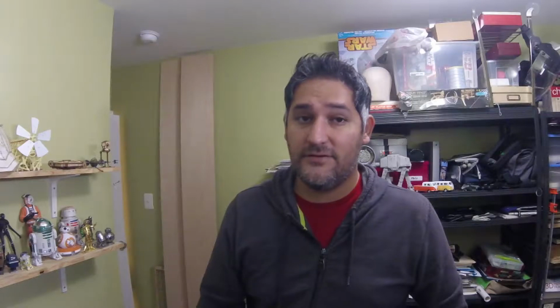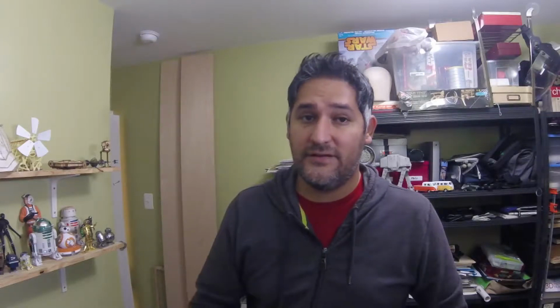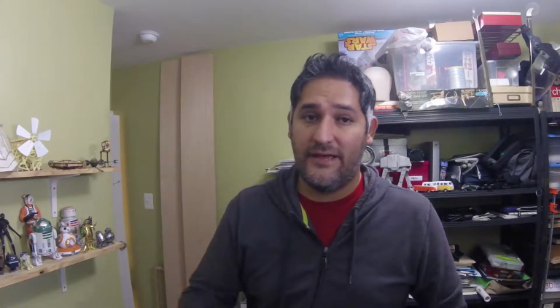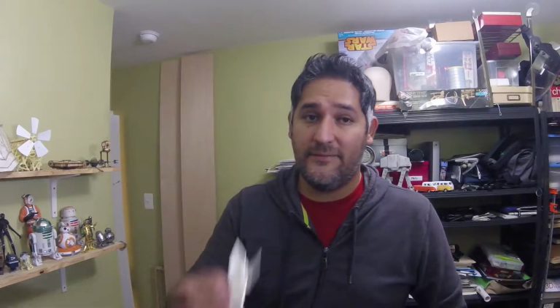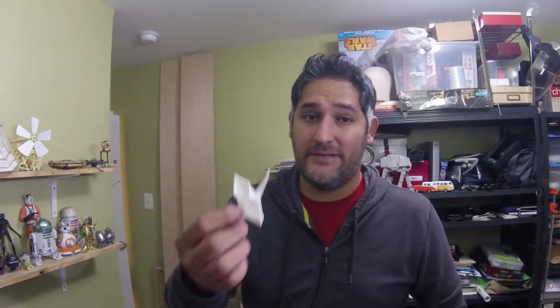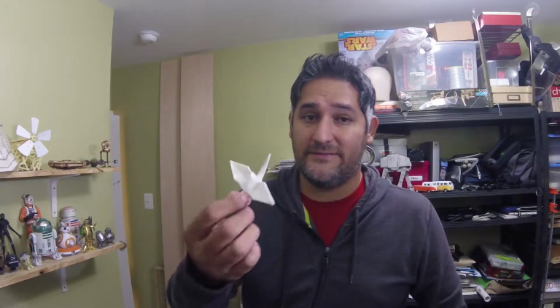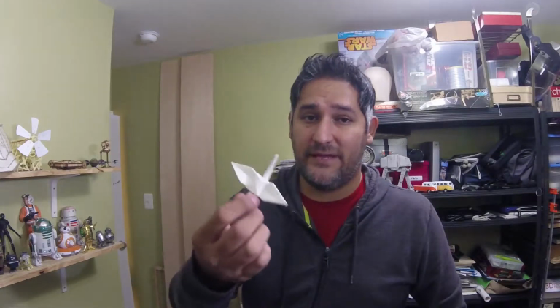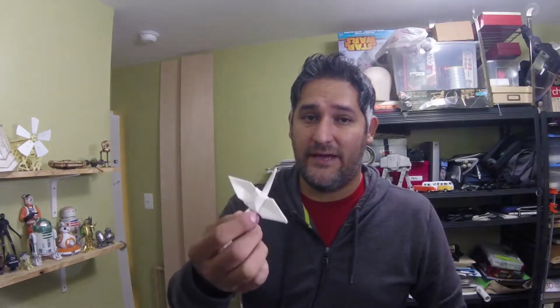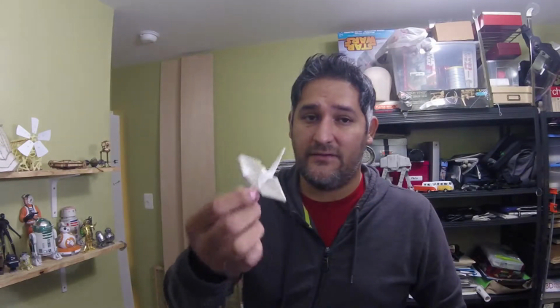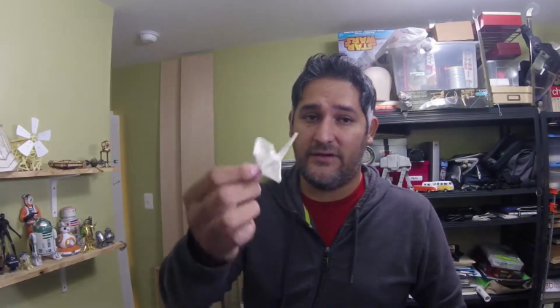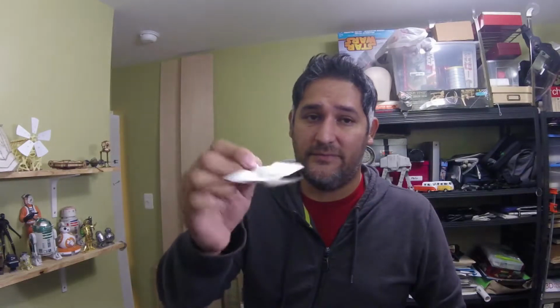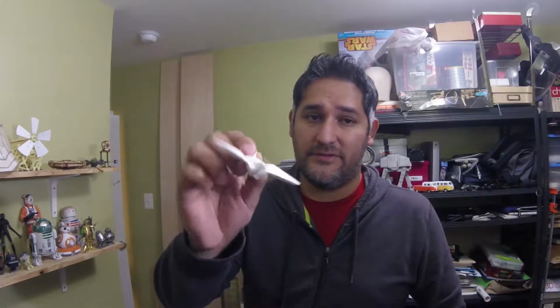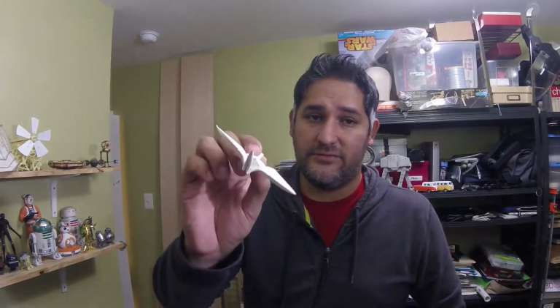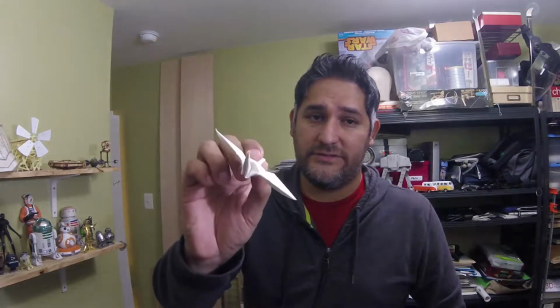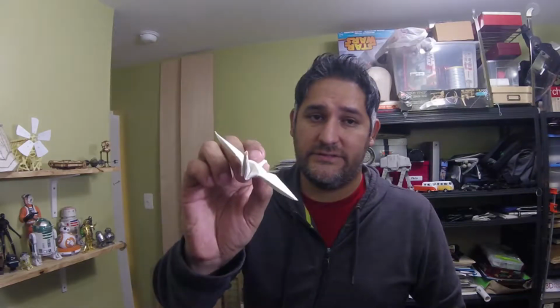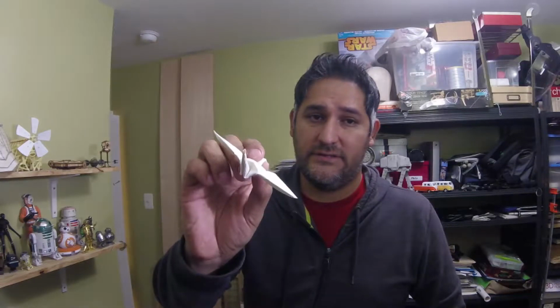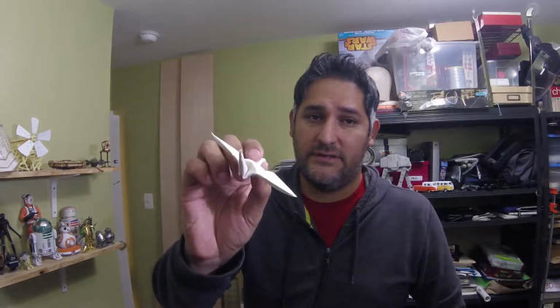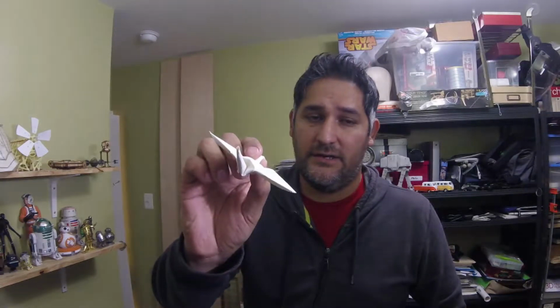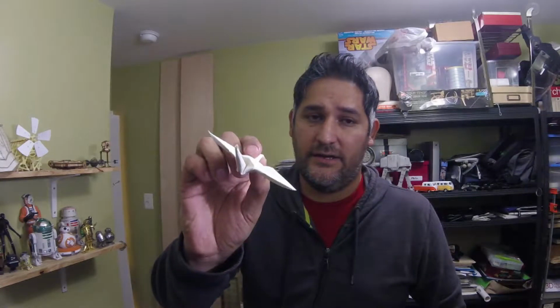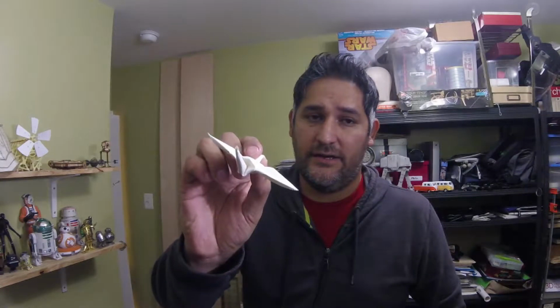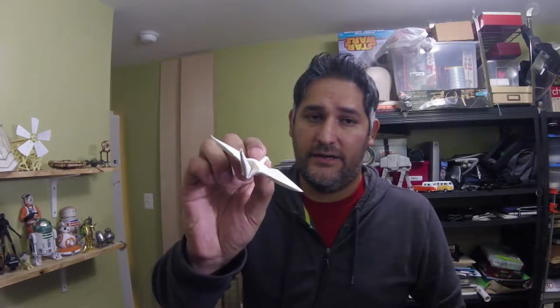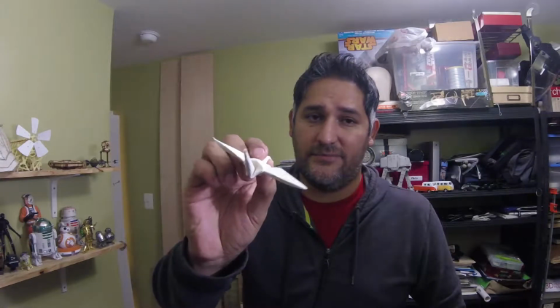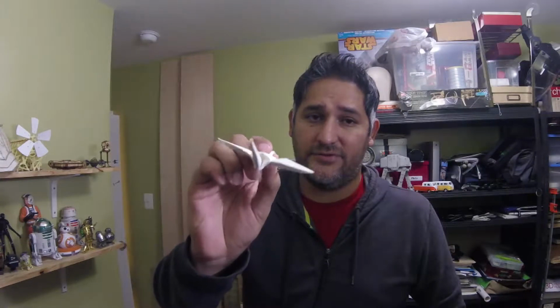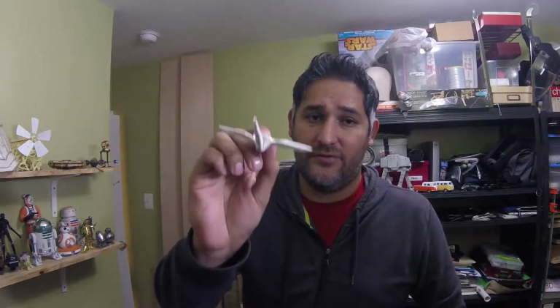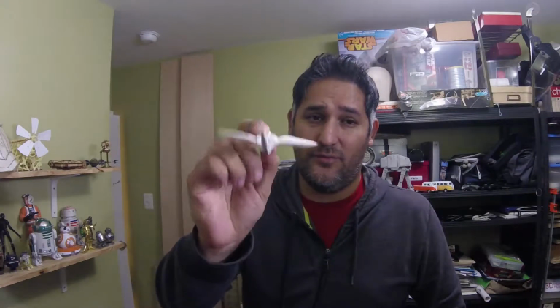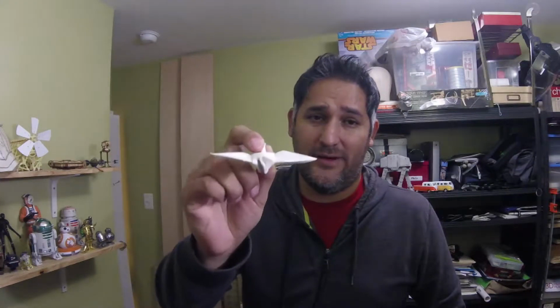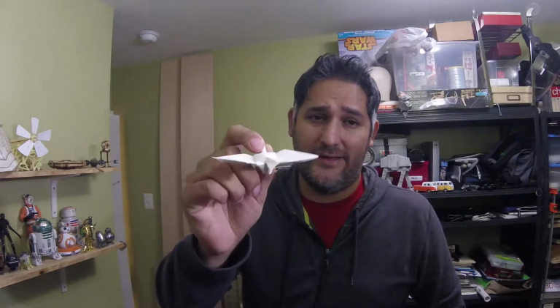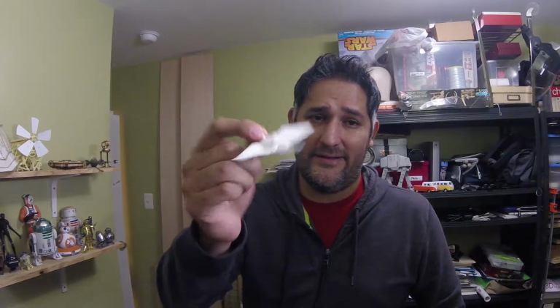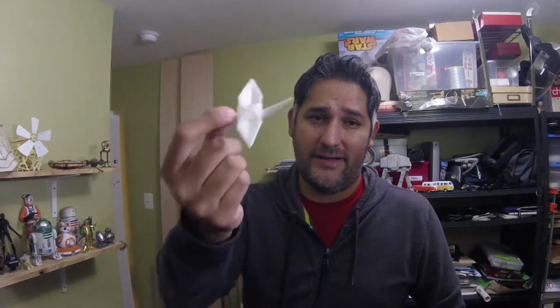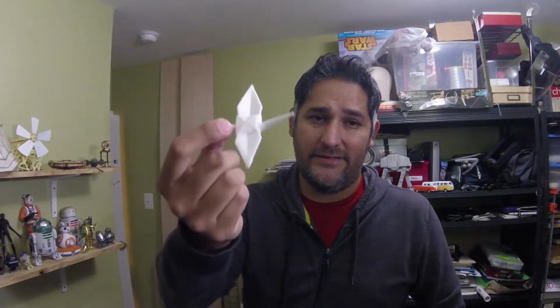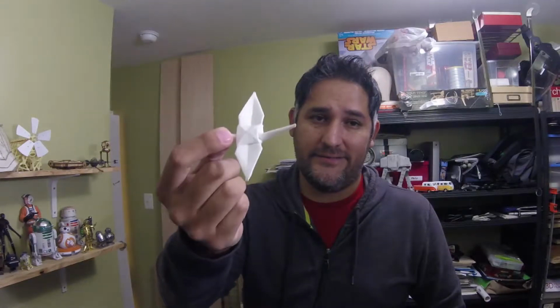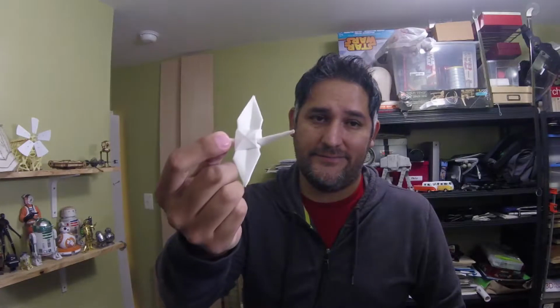Today I made some cat origami toys and I'm going to show you why and how I did it.